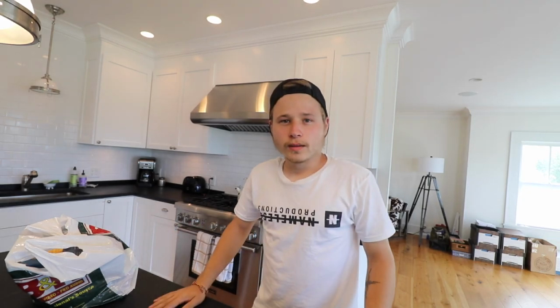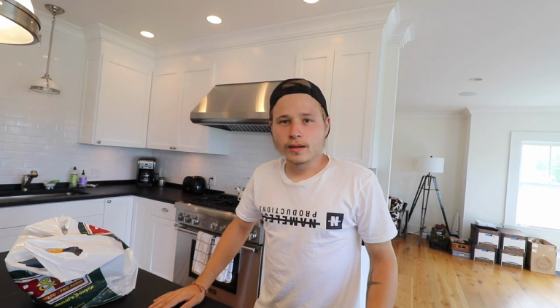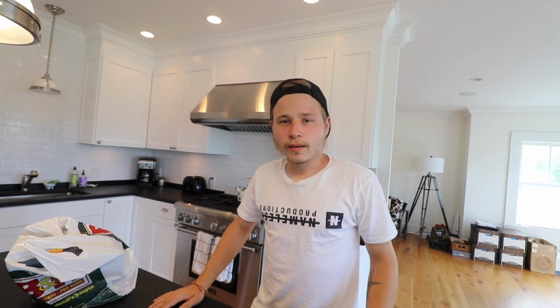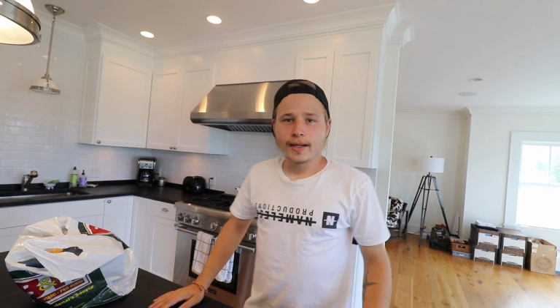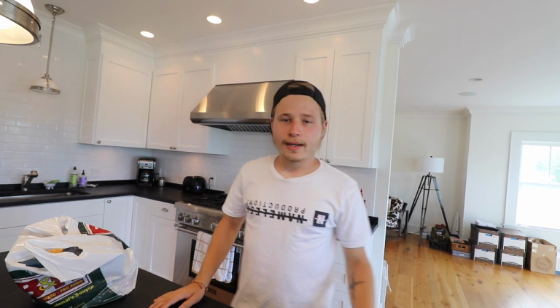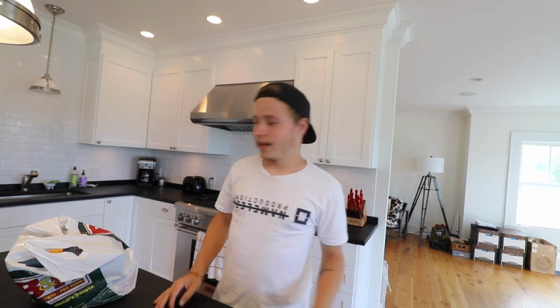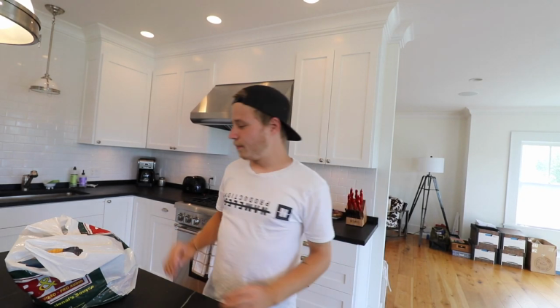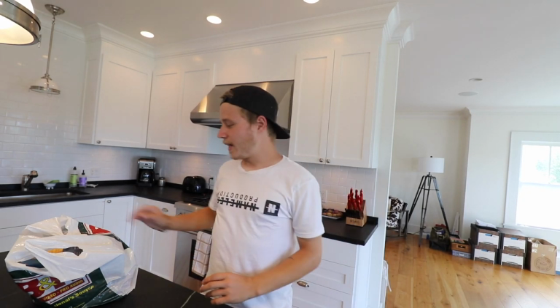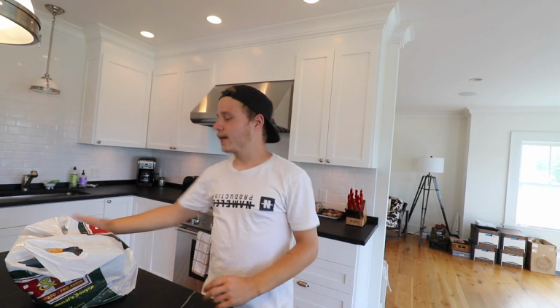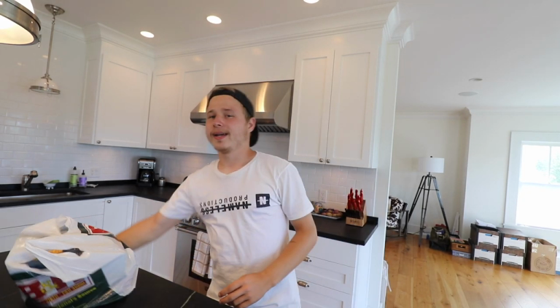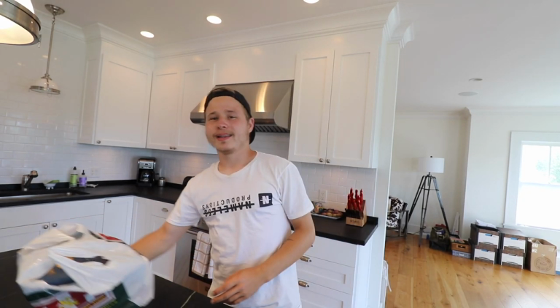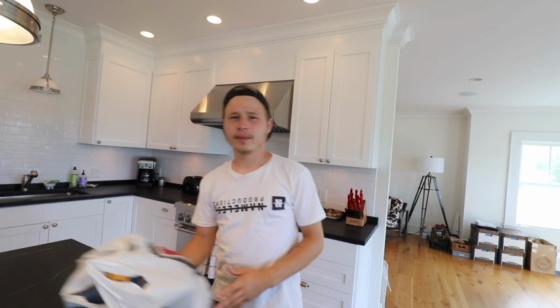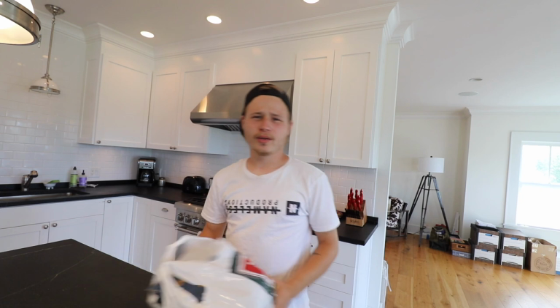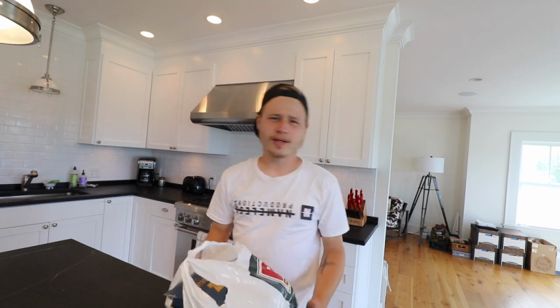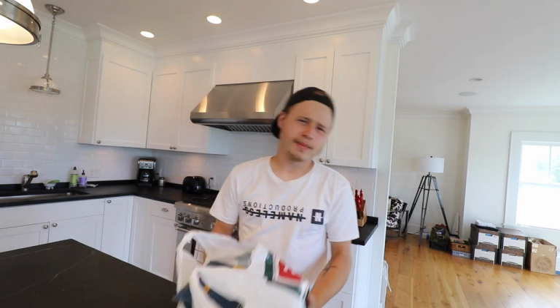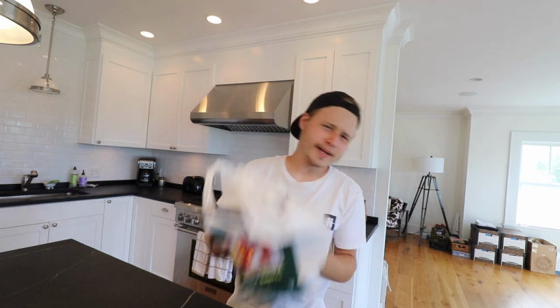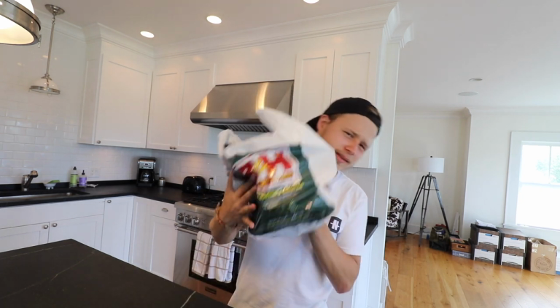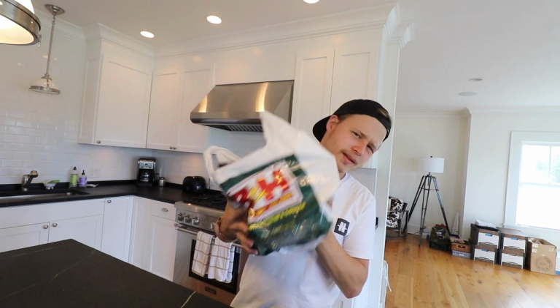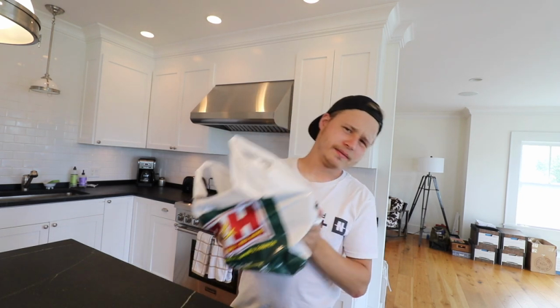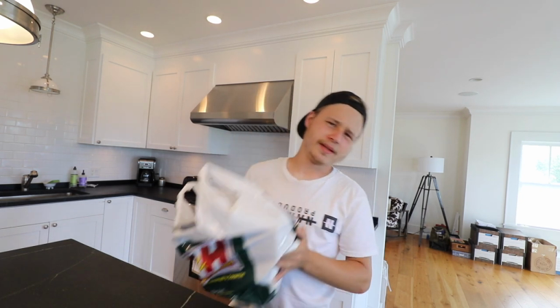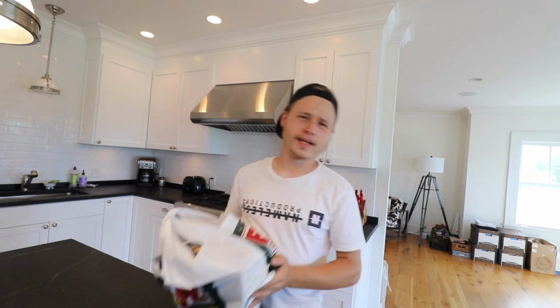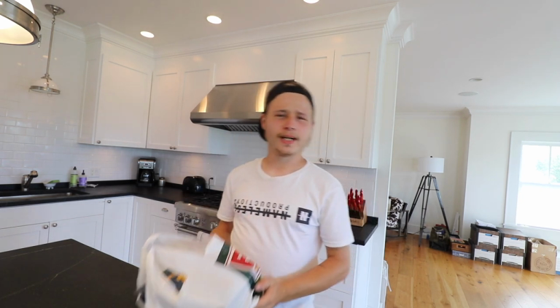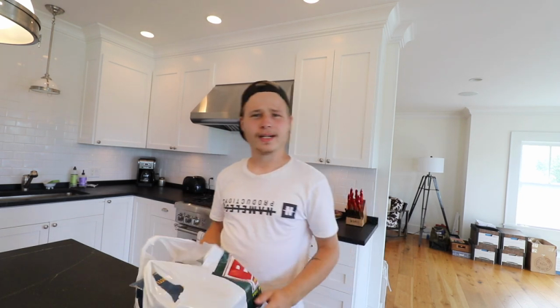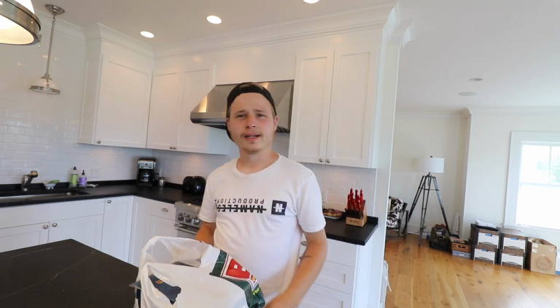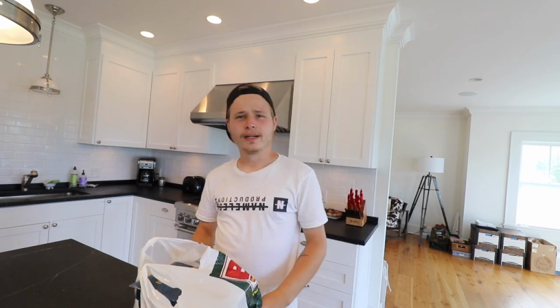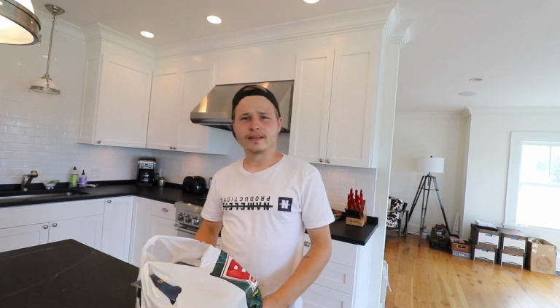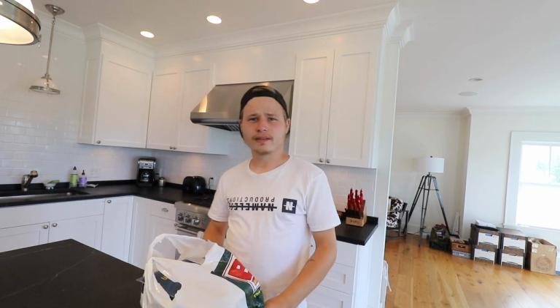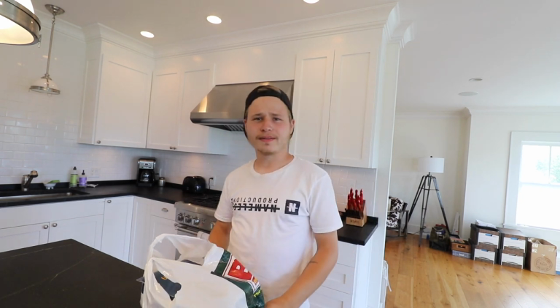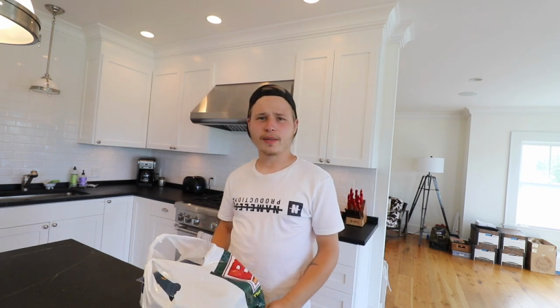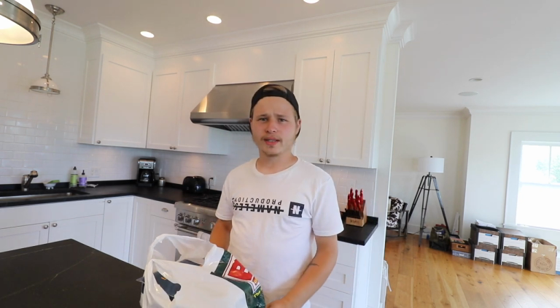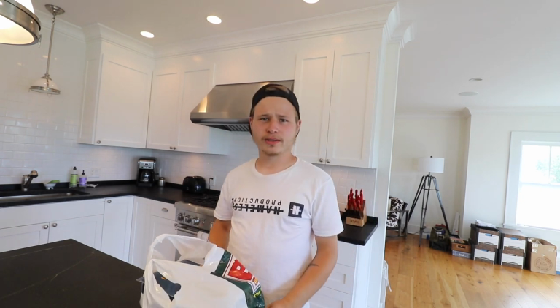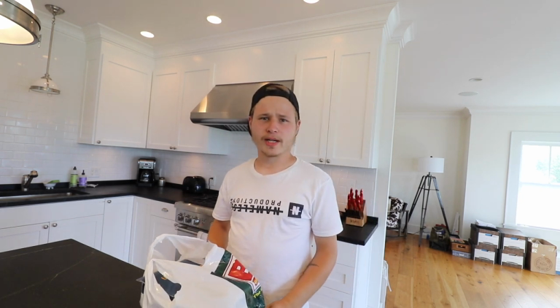Alright, I made it back, and I think I'm going to do the unboxing of the stuff I bought yesterday.